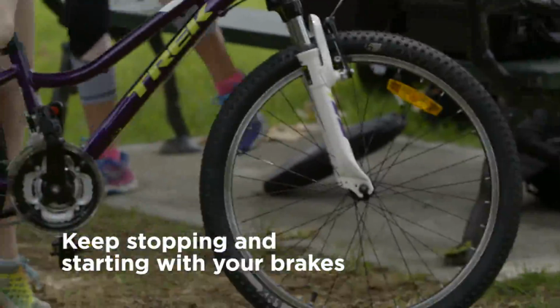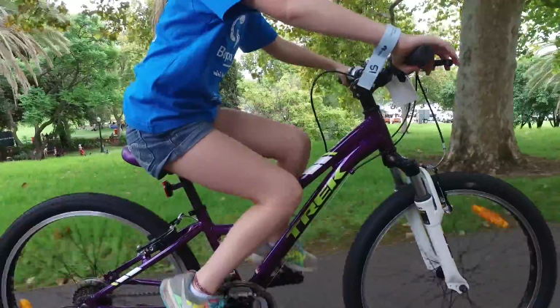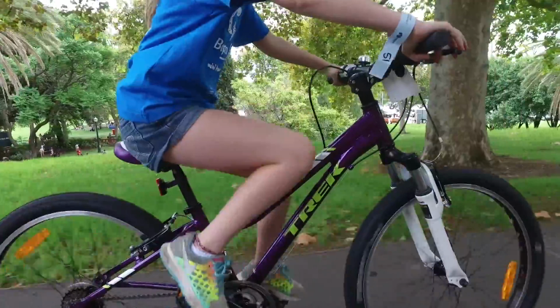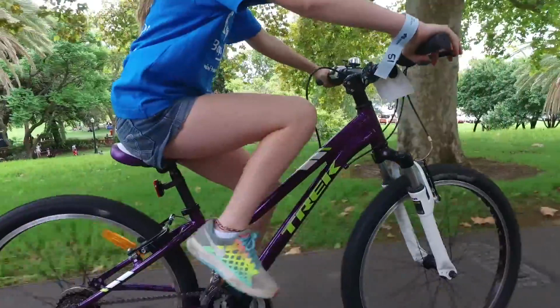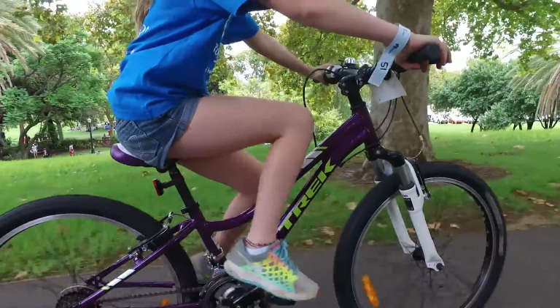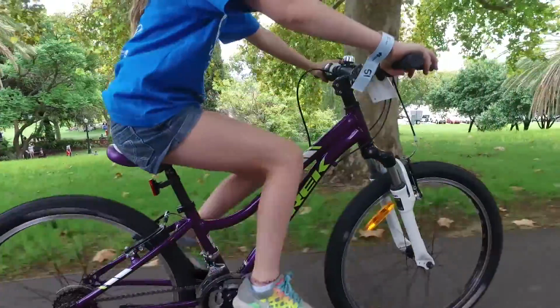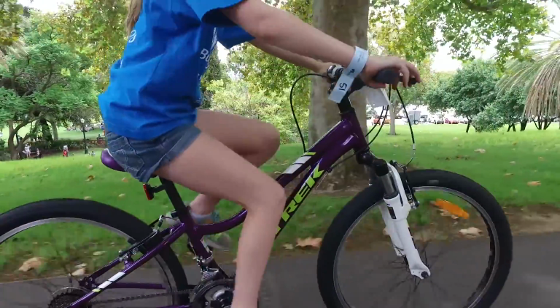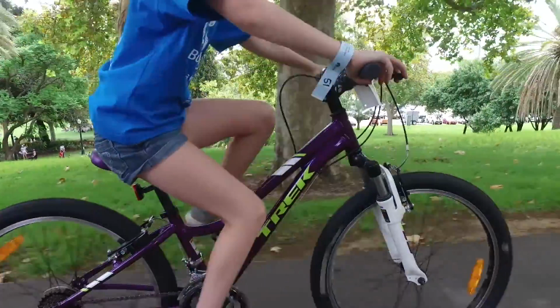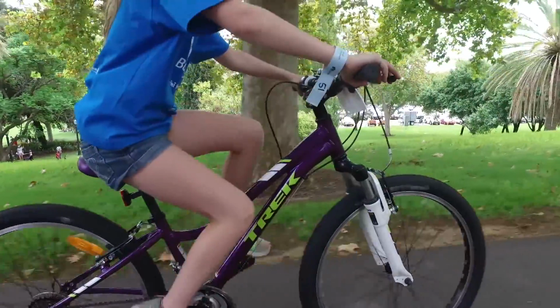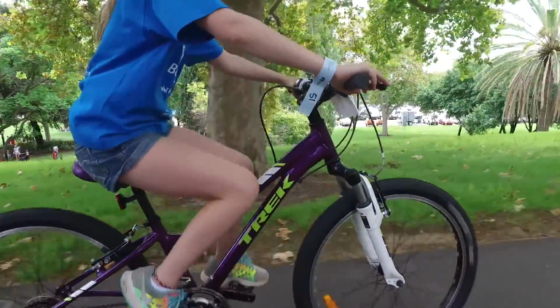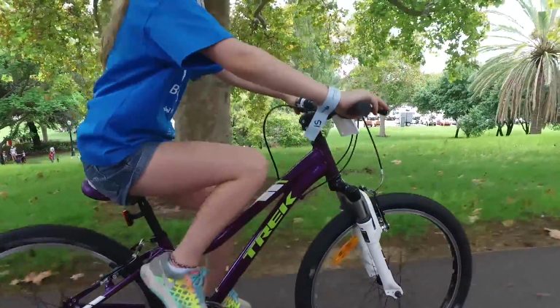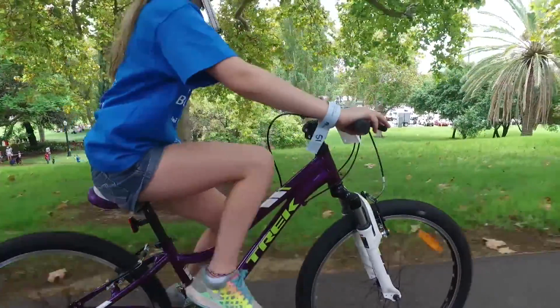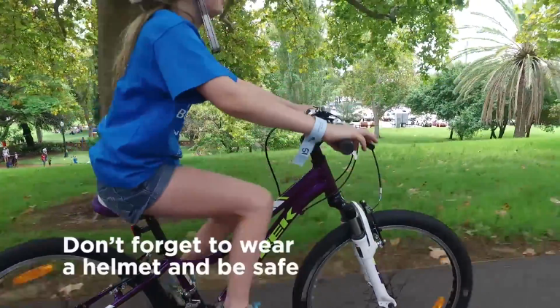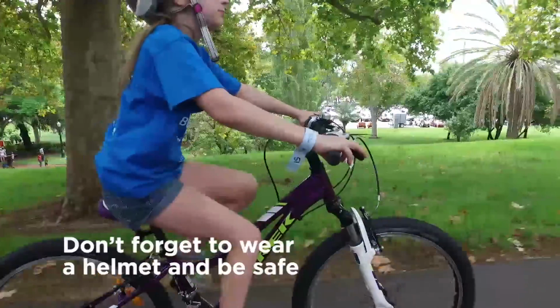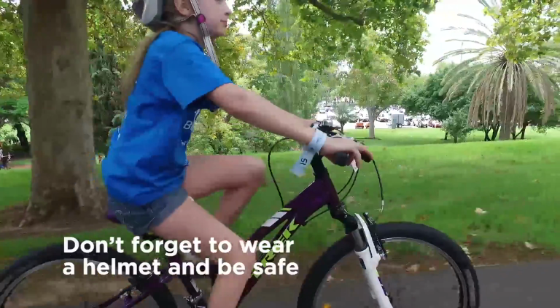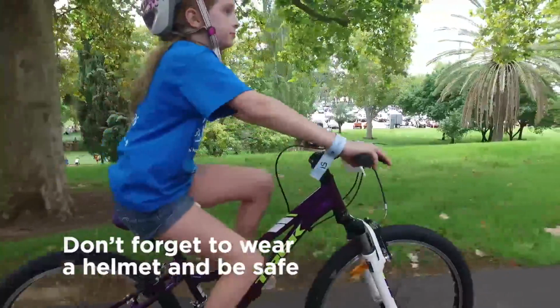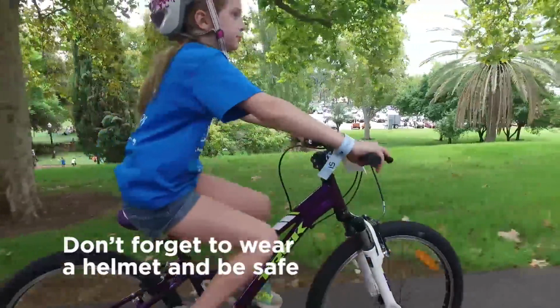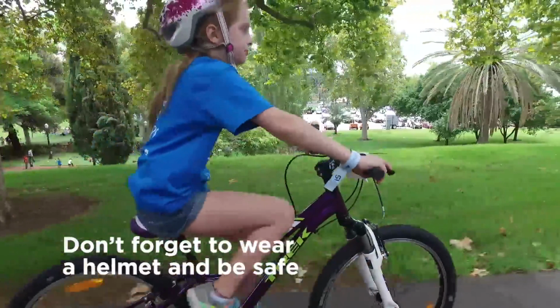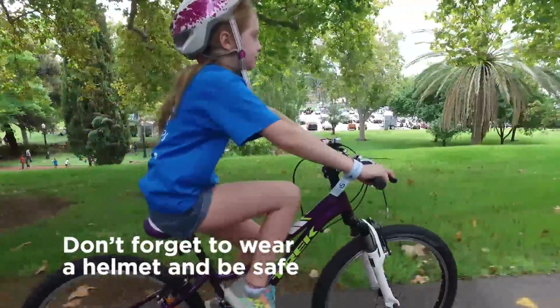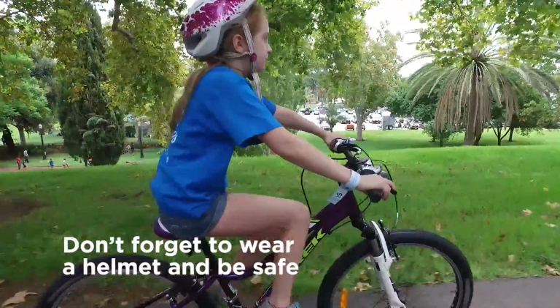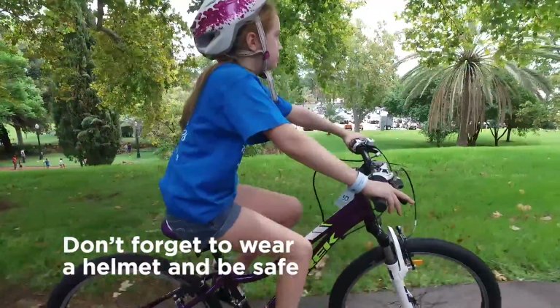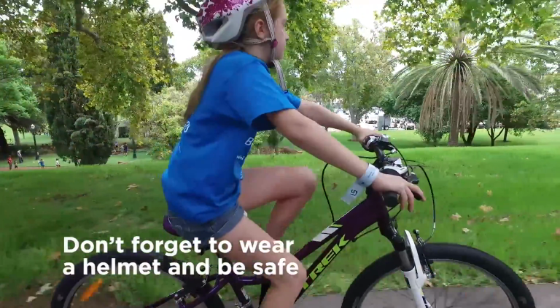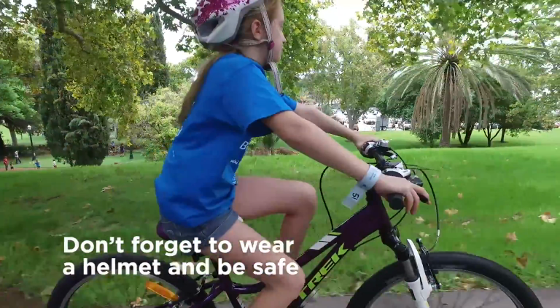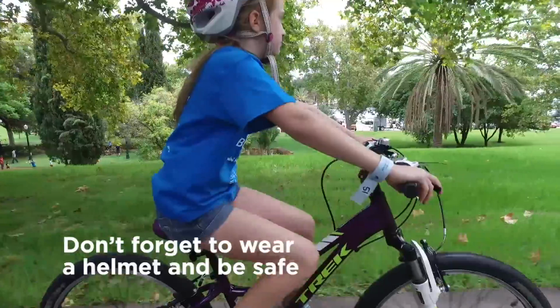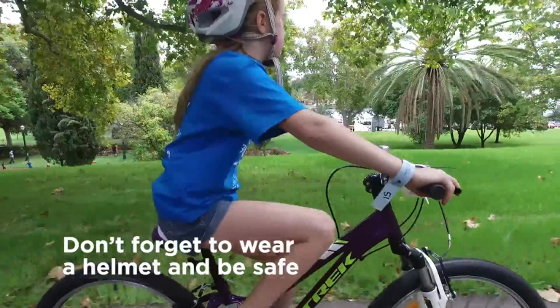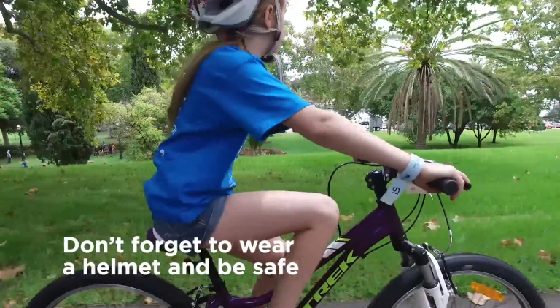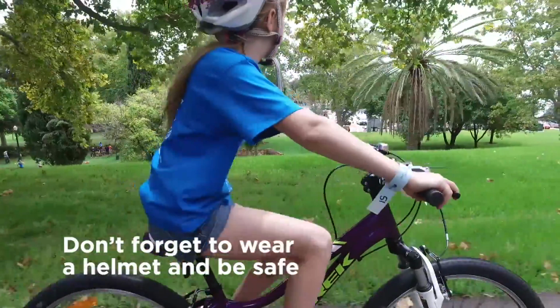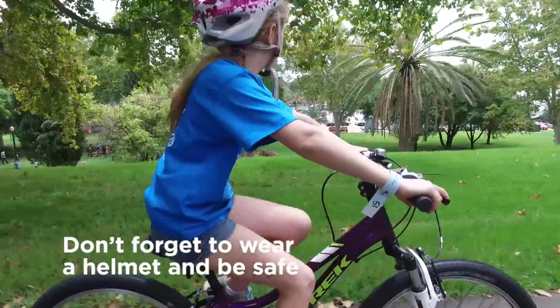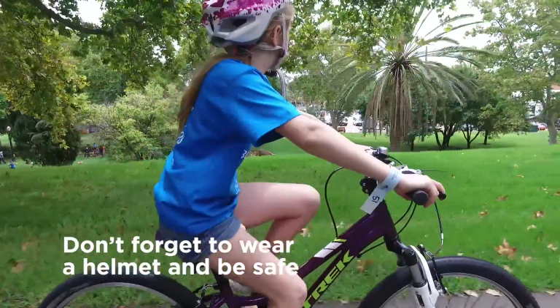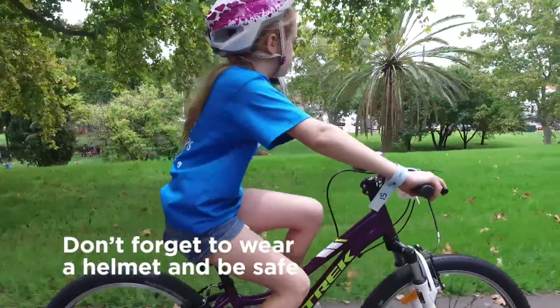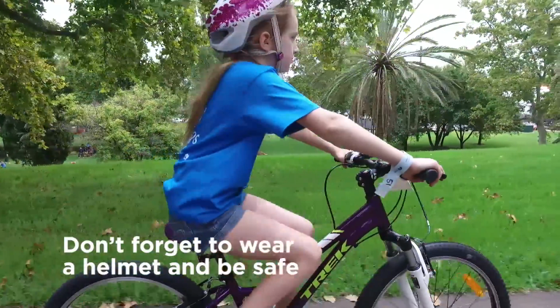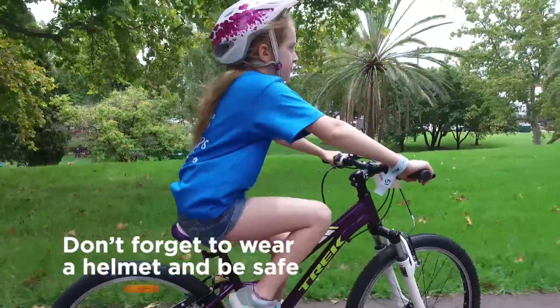Now you should be riding. Don't forget to wear a helmet and be bike safe.